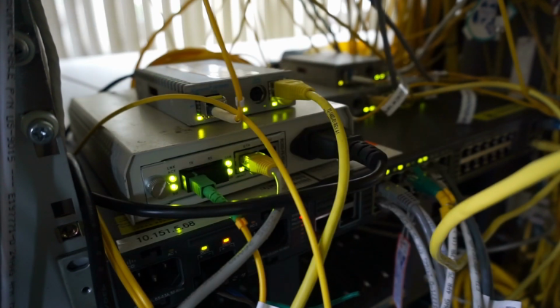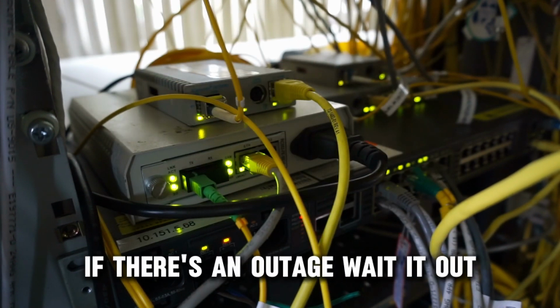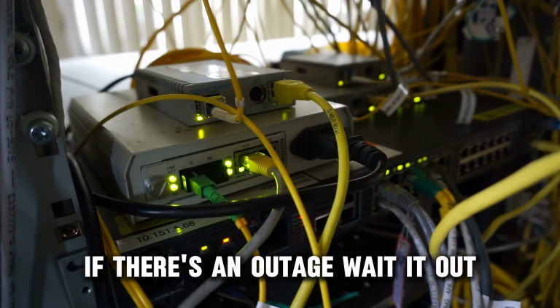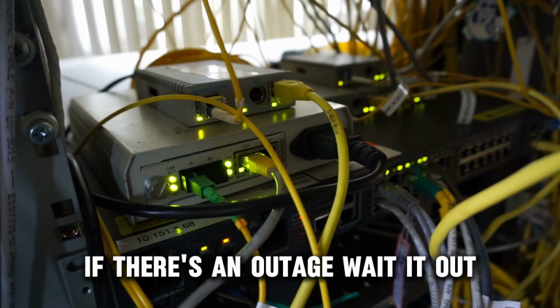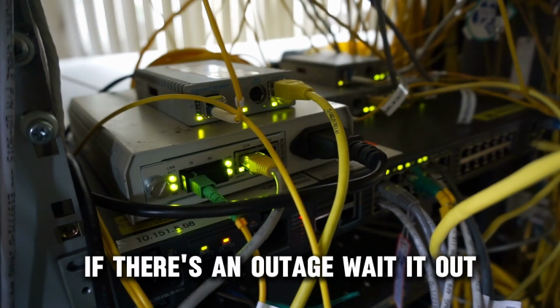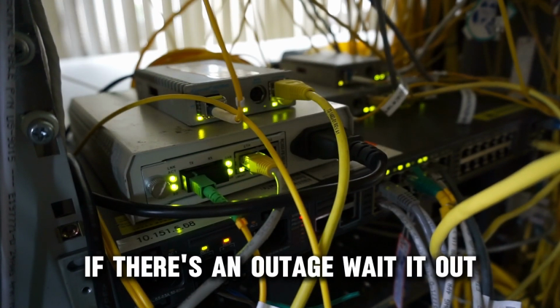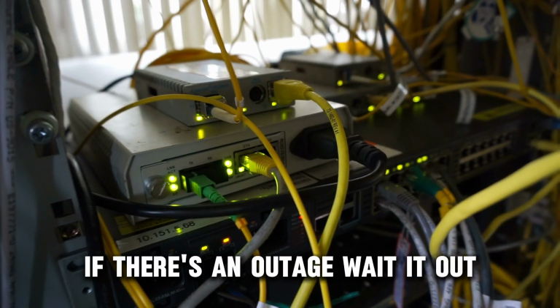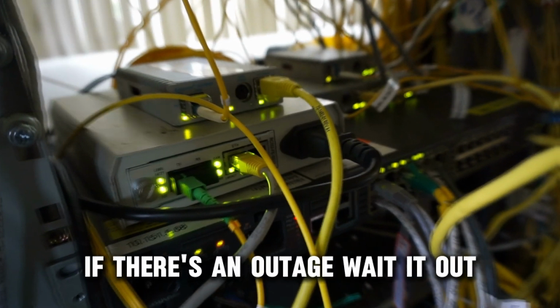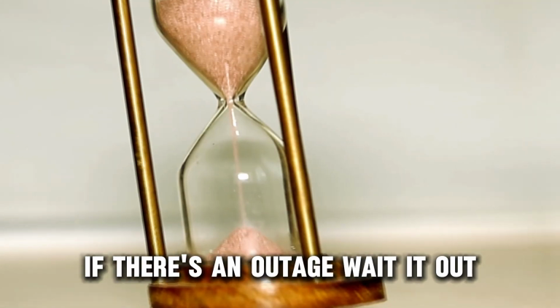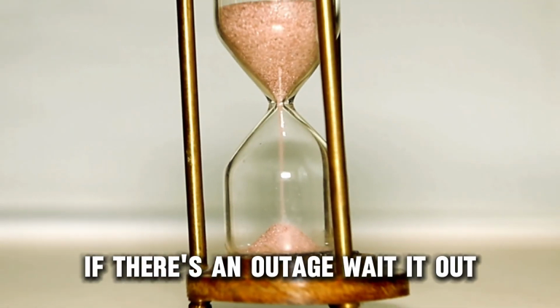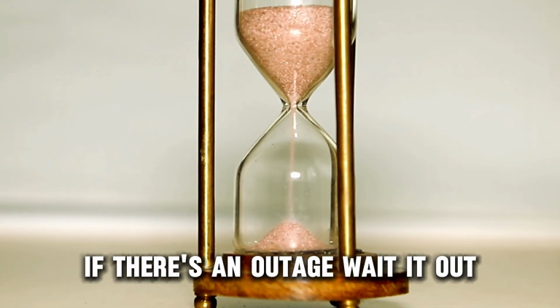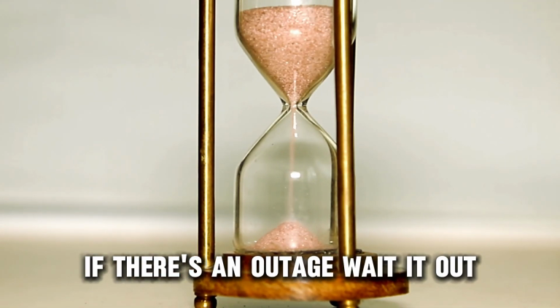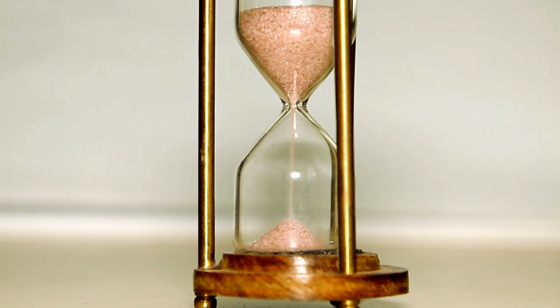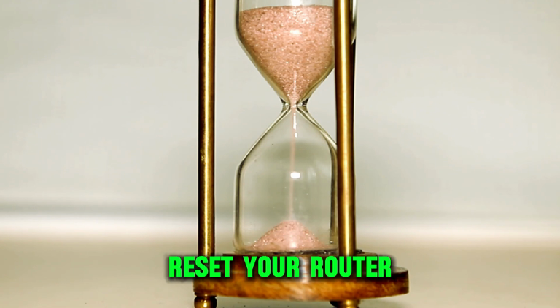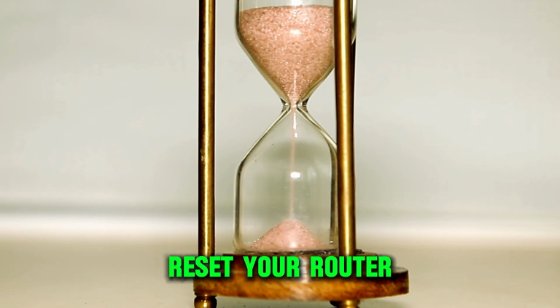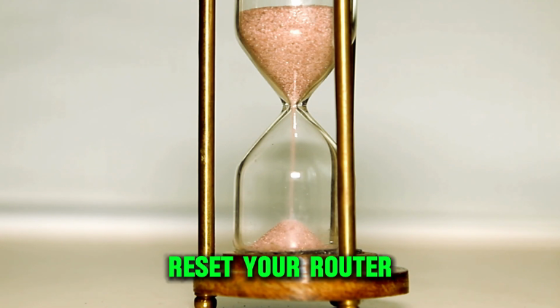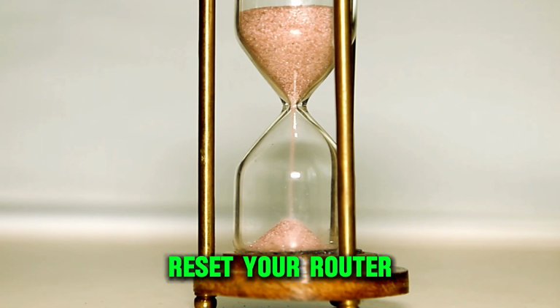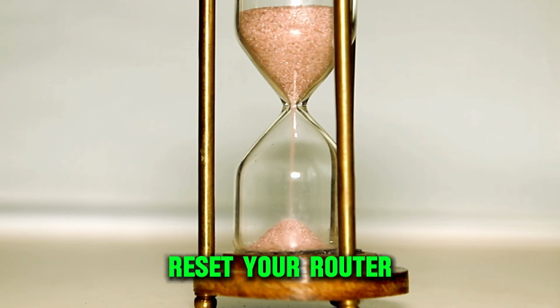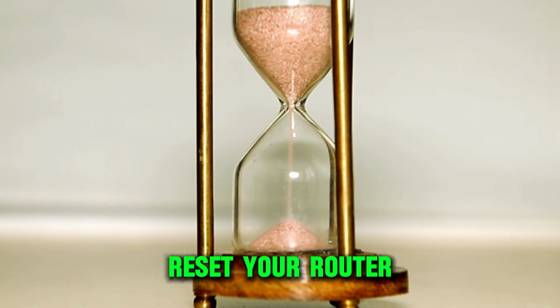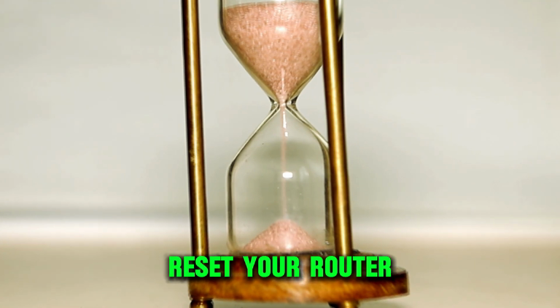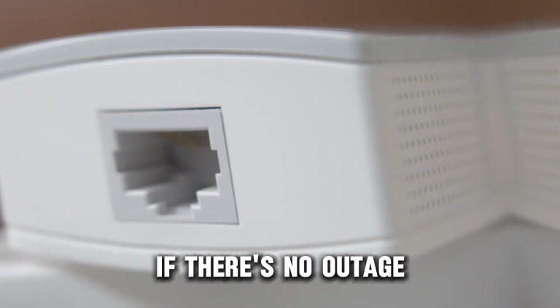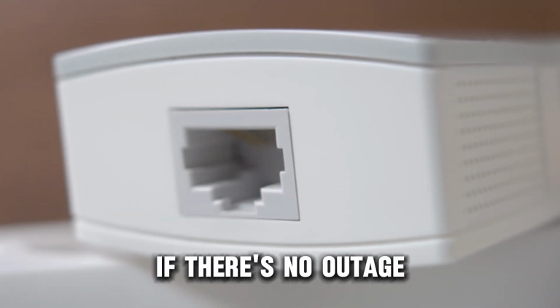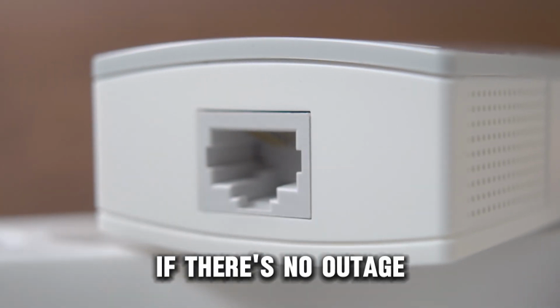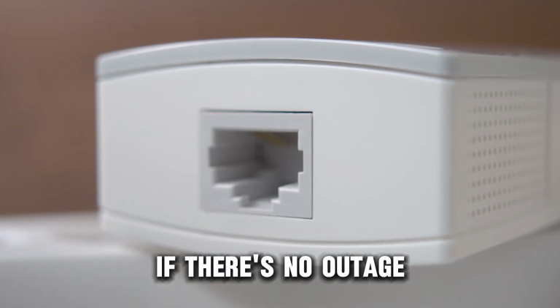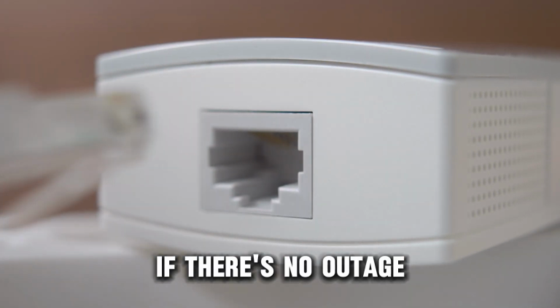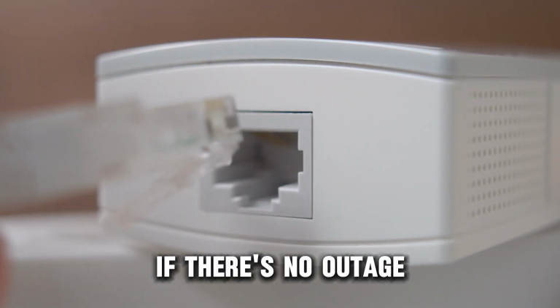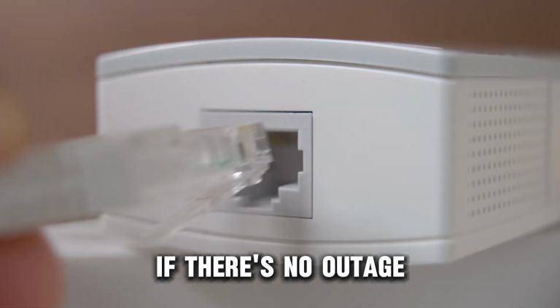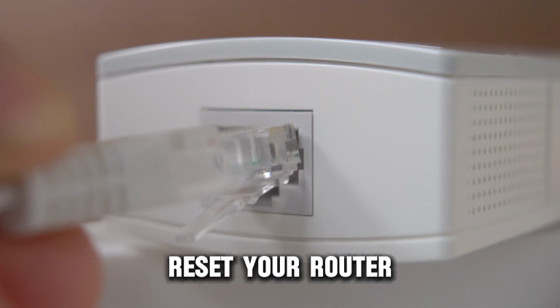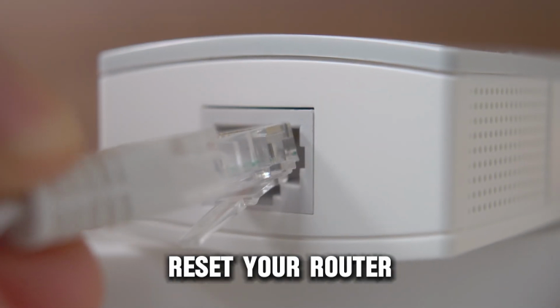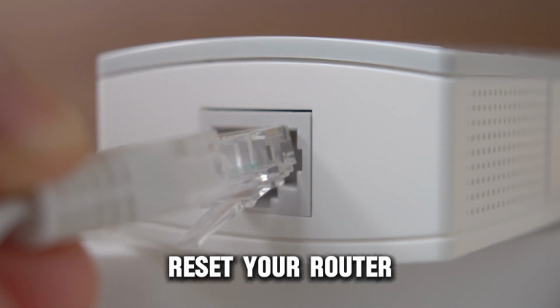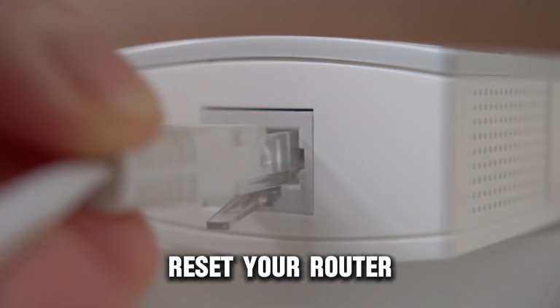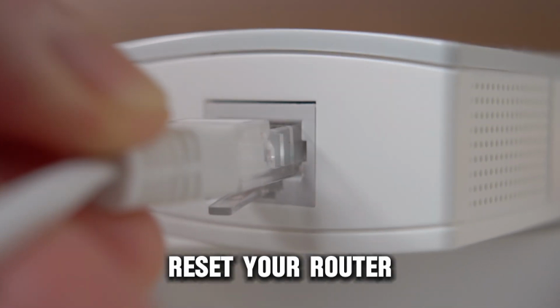If there's an outage, wait it out. If there's no outage, reset your router.